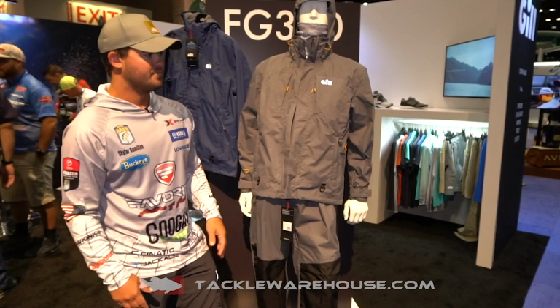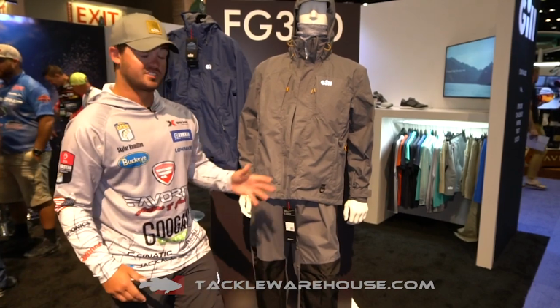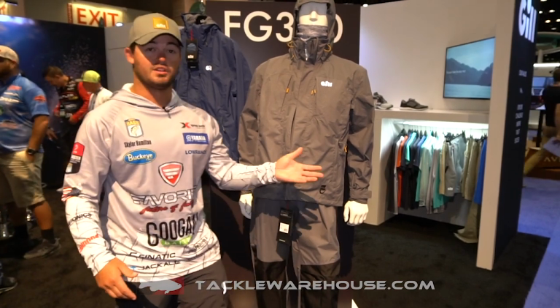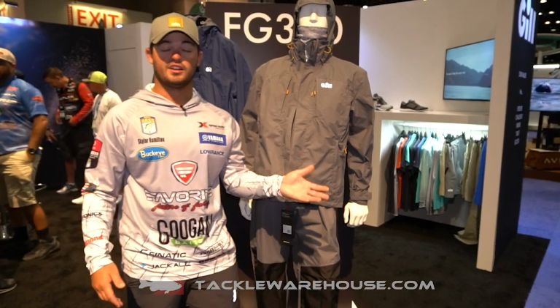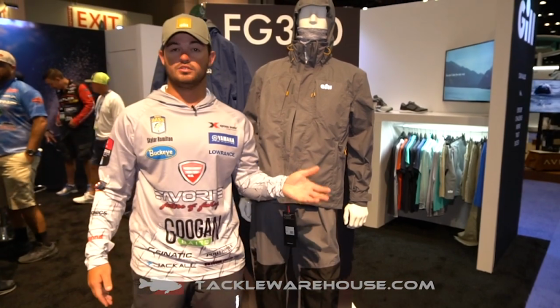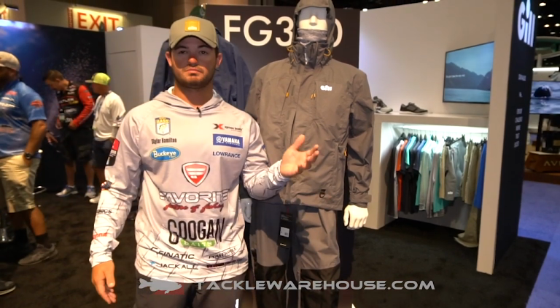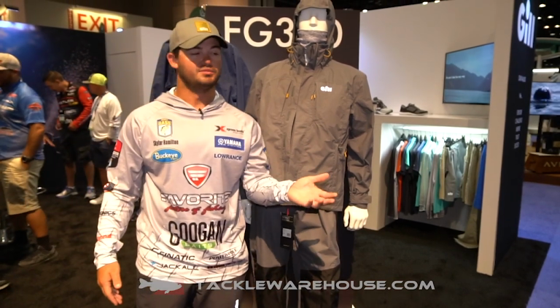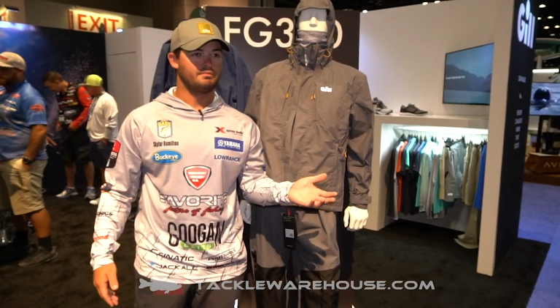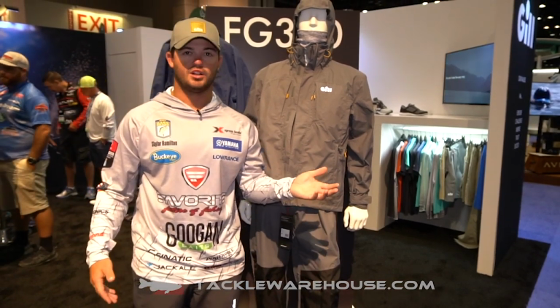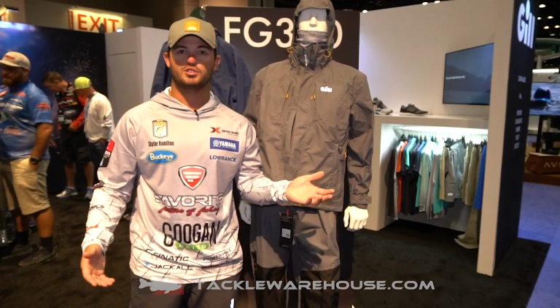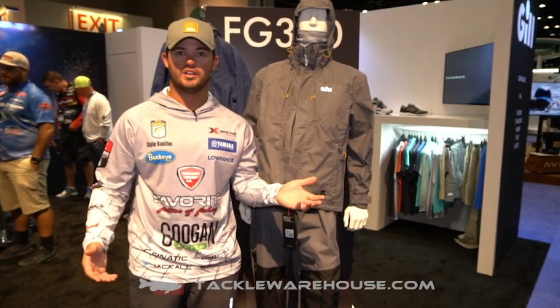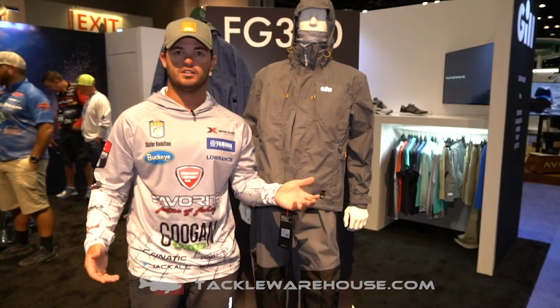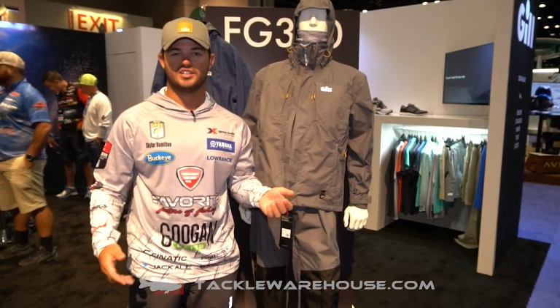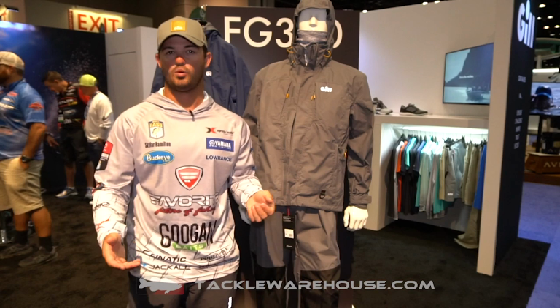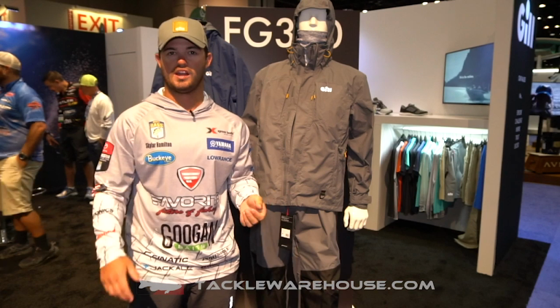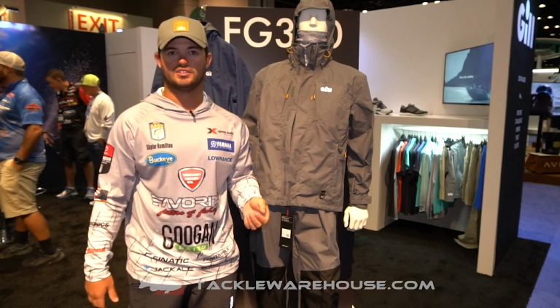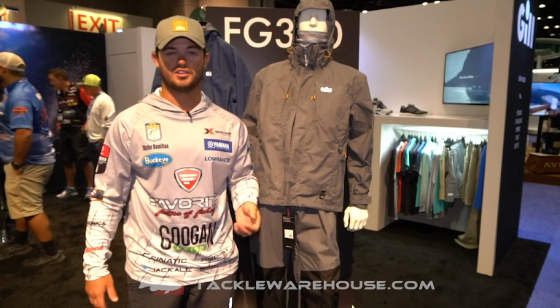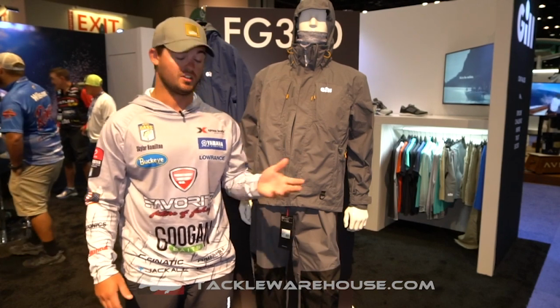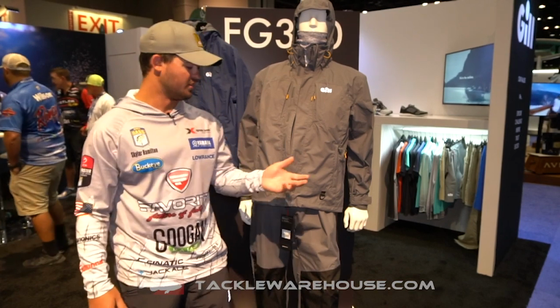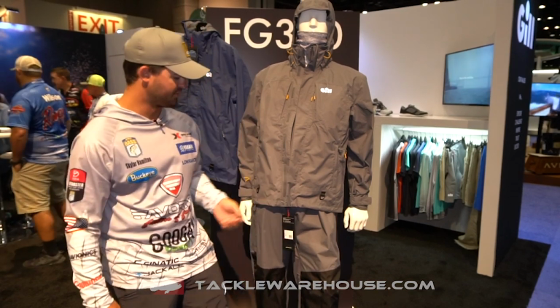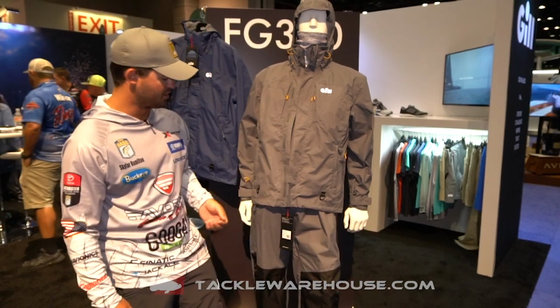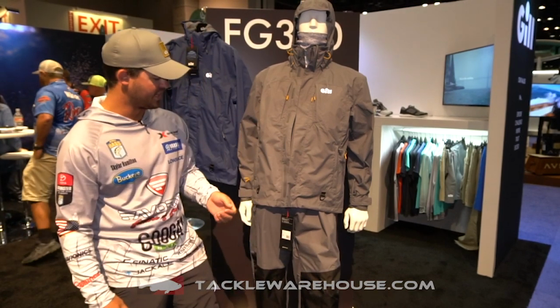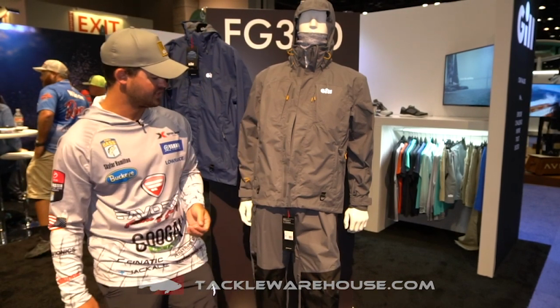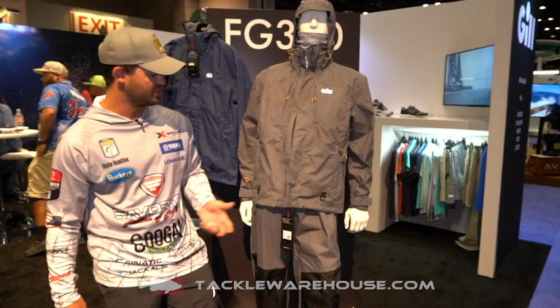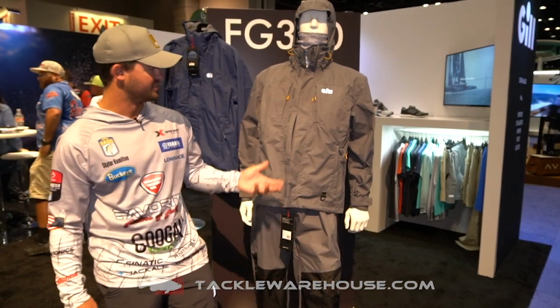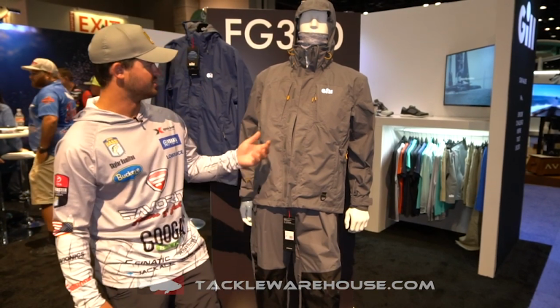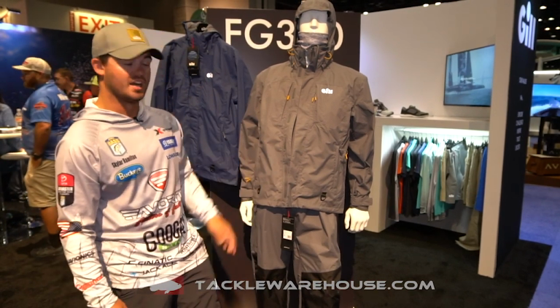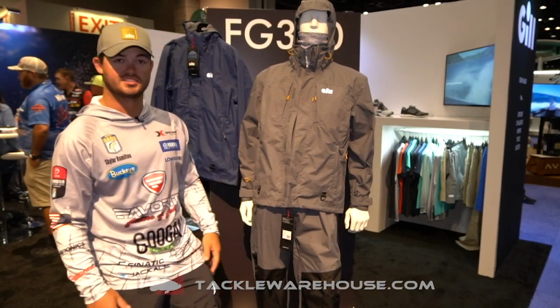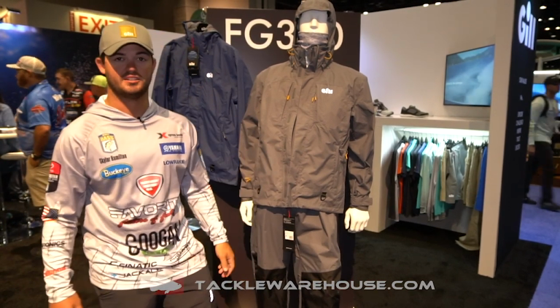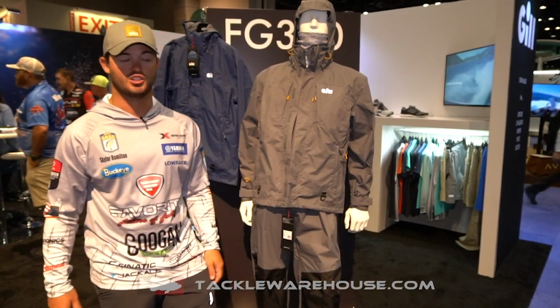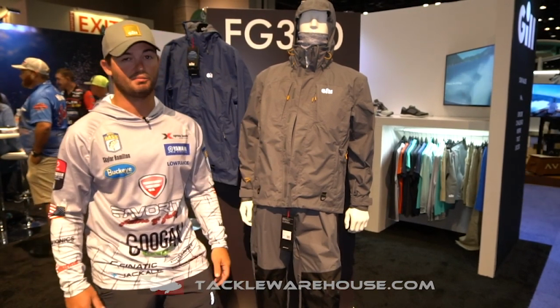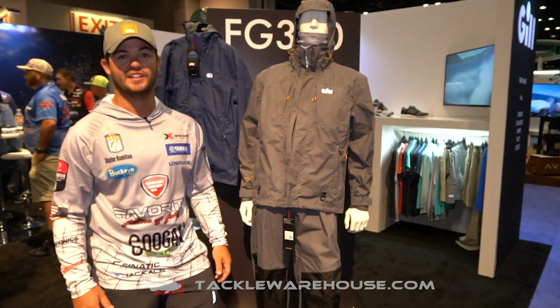It's going to be available sometime close to winter on Tyco Warehouse. If you're looking for a new rain suit, give this a try — you're going to be impressed.